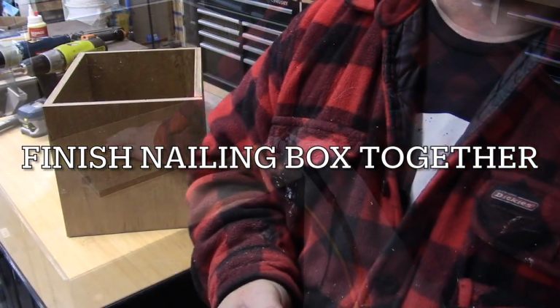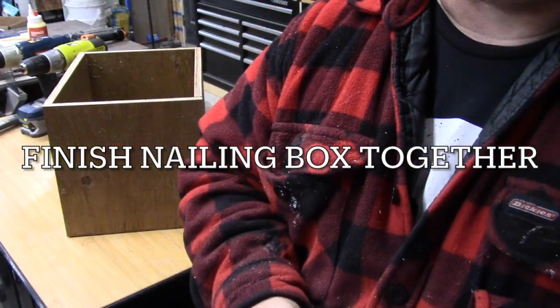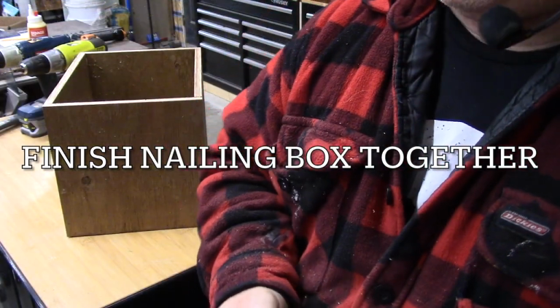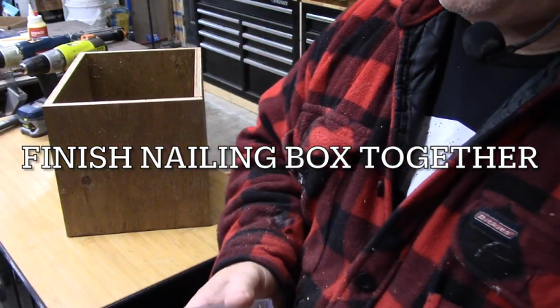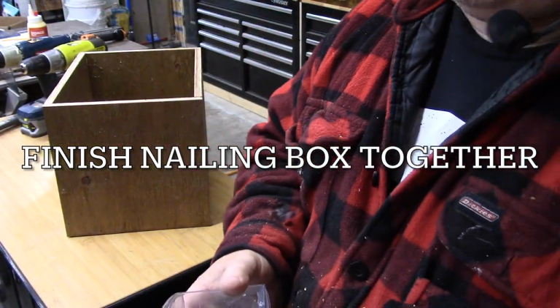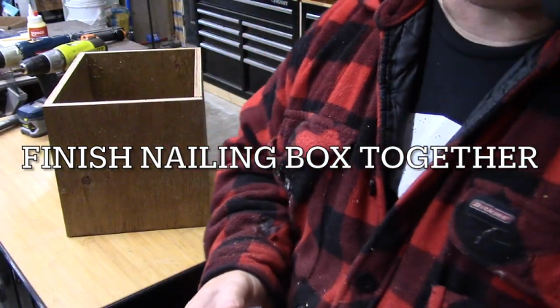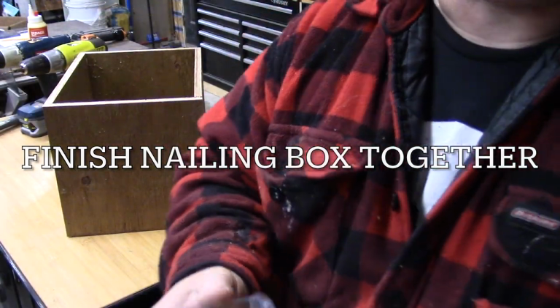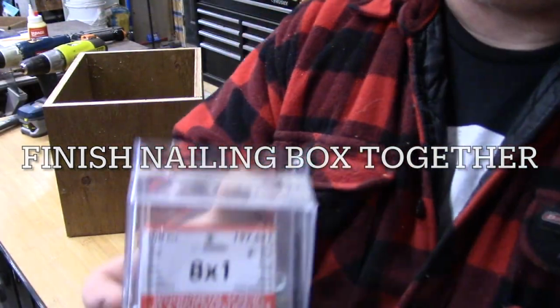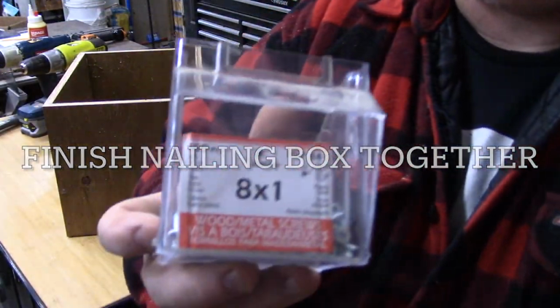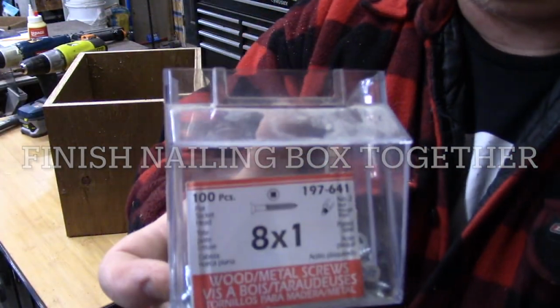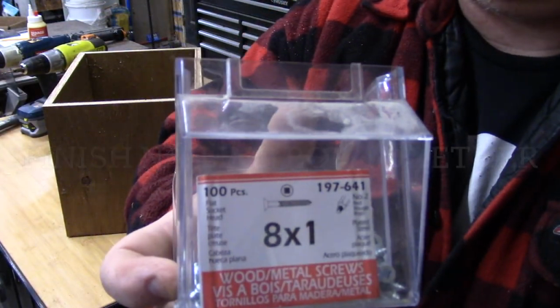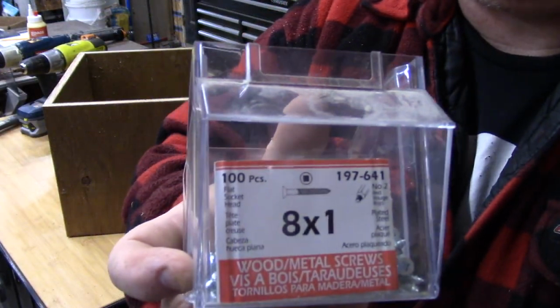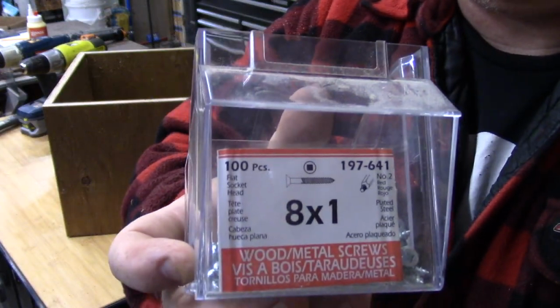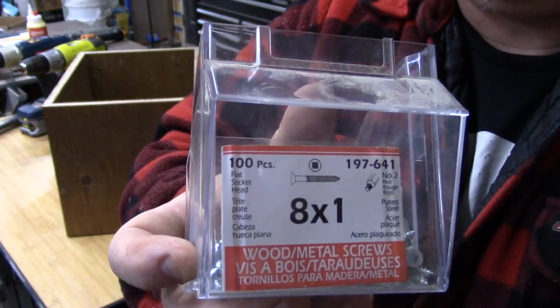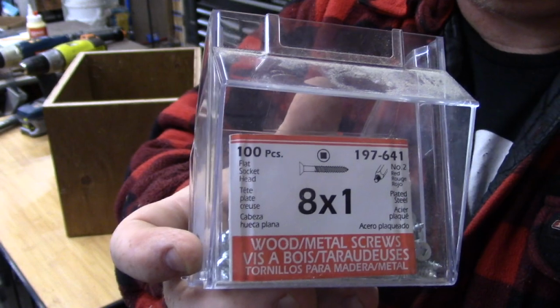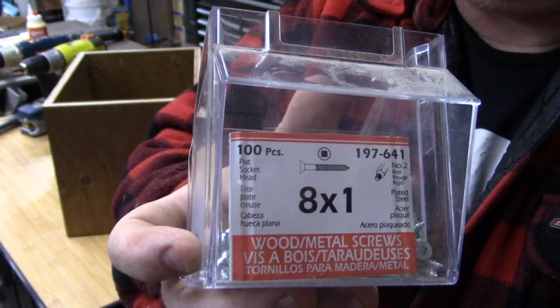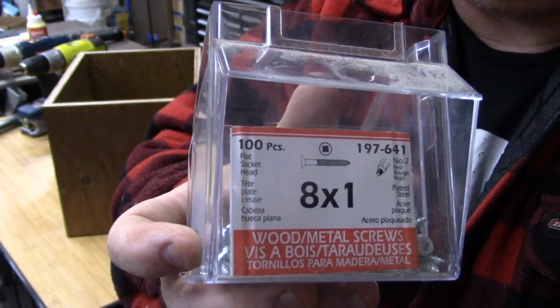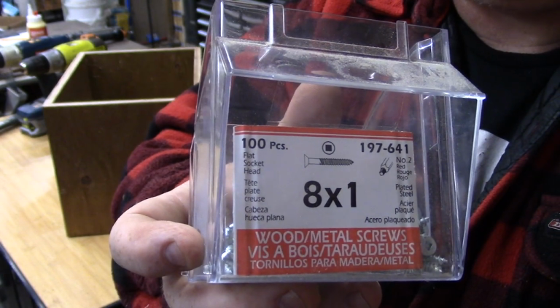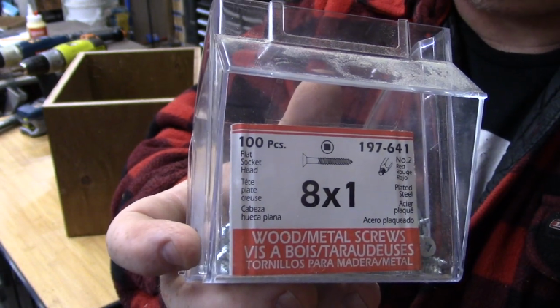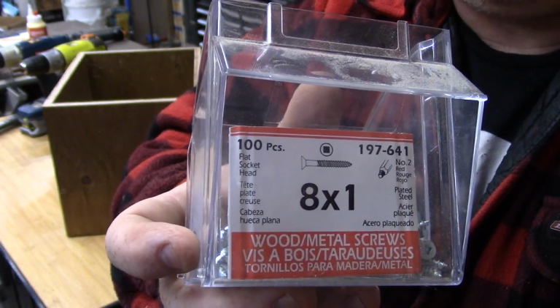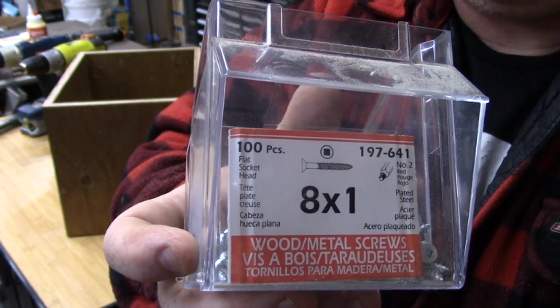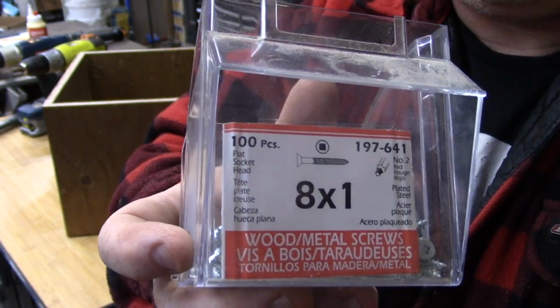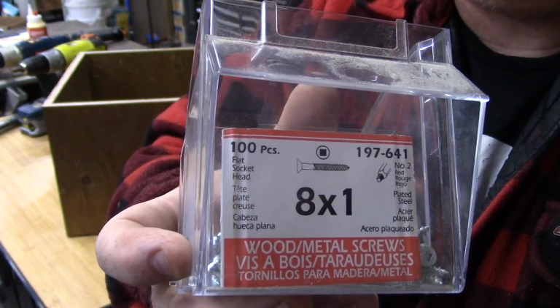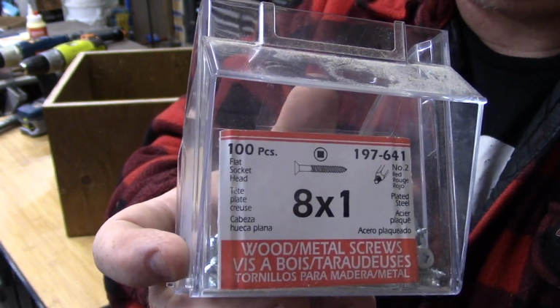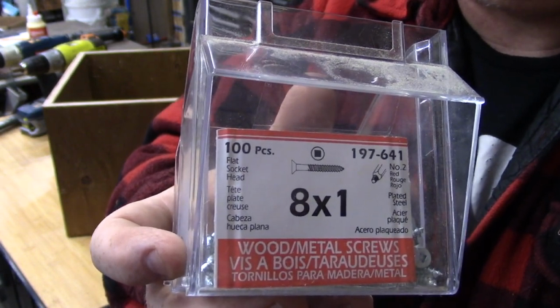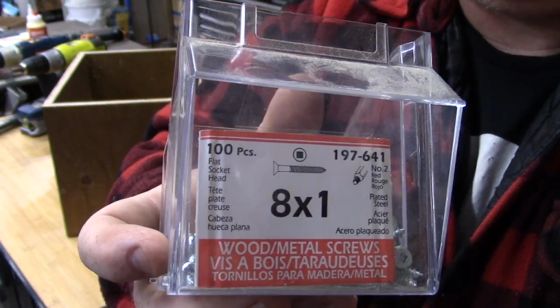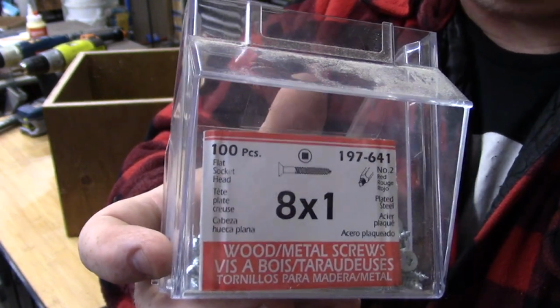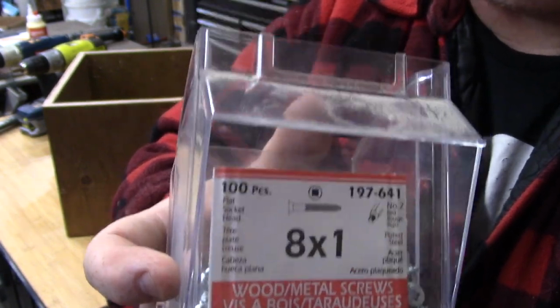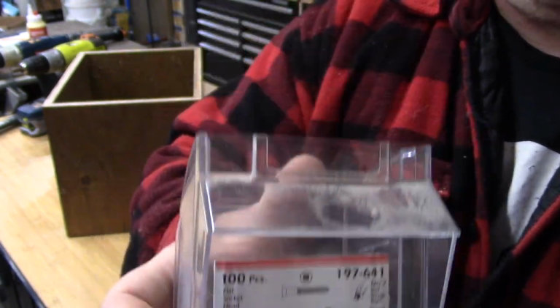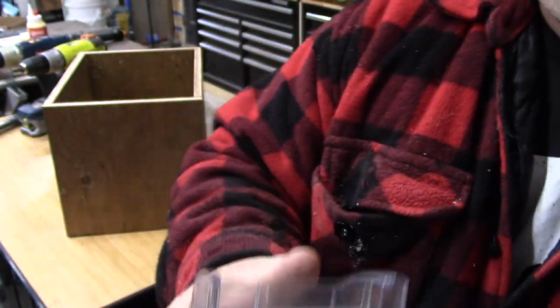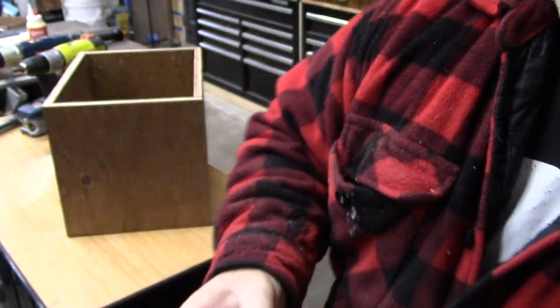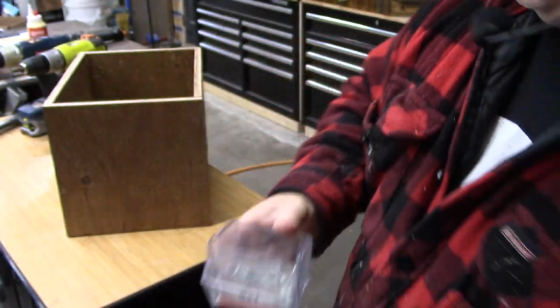Because I'm going to fill this with cement, I'm going to reinforce it with these 8x1 Robertsons, and we're going to do three per side.